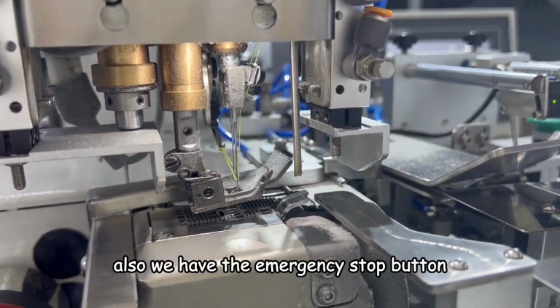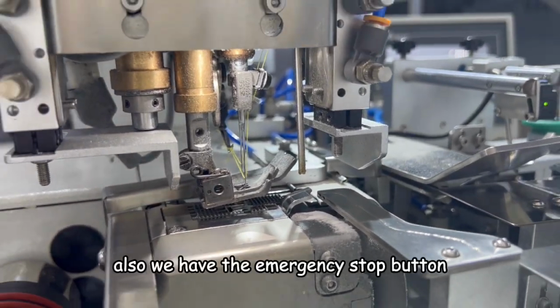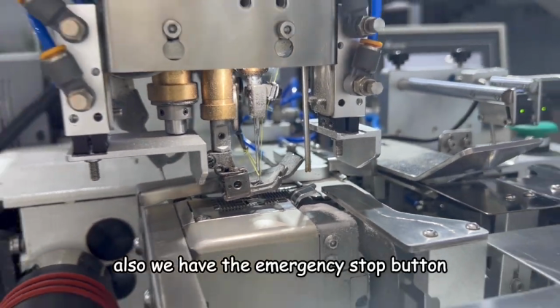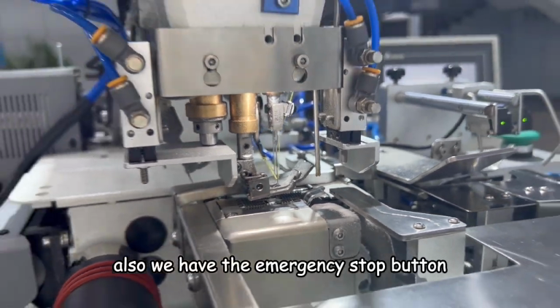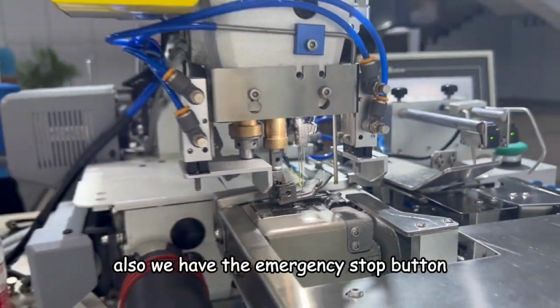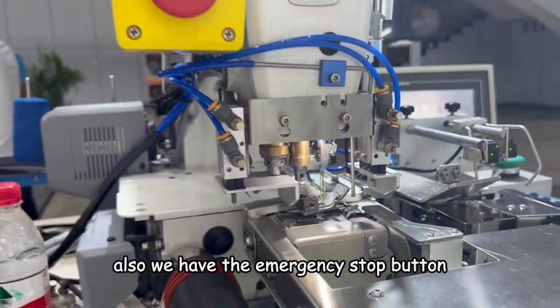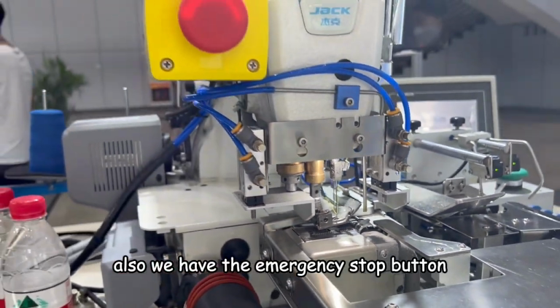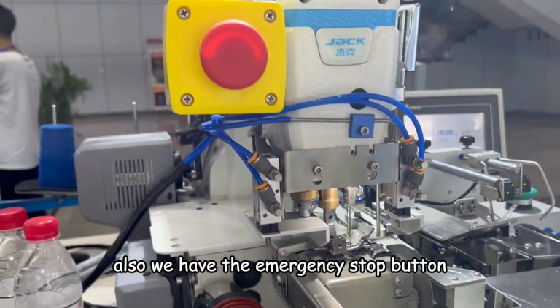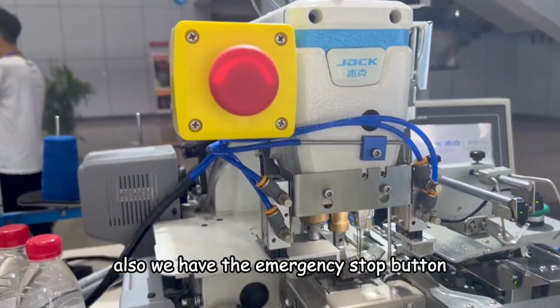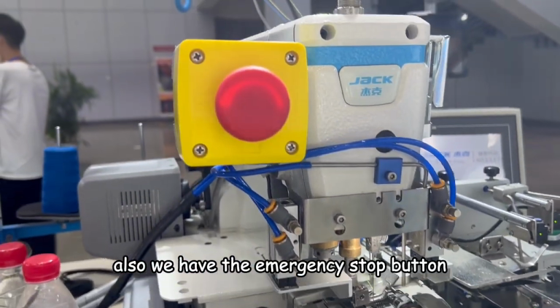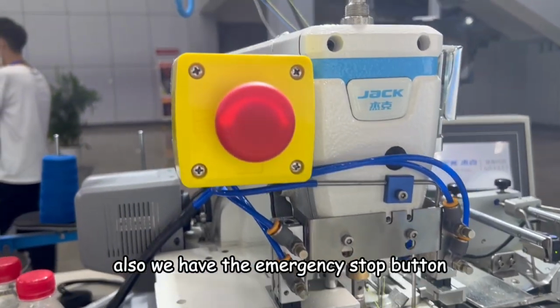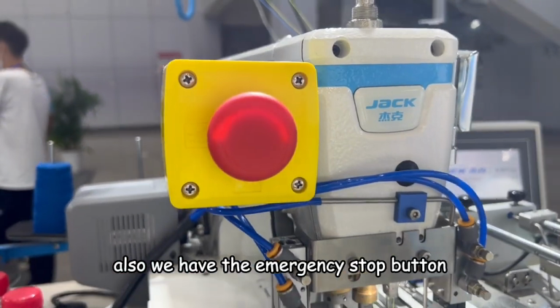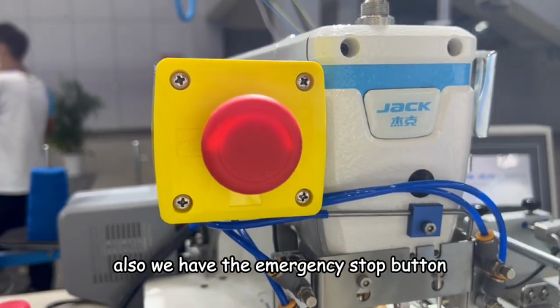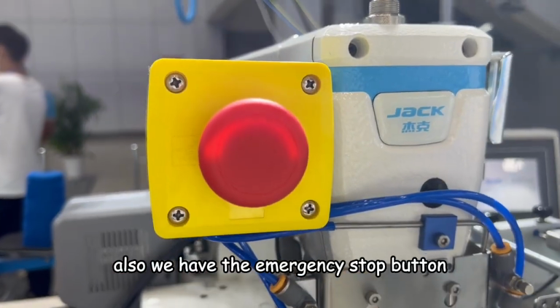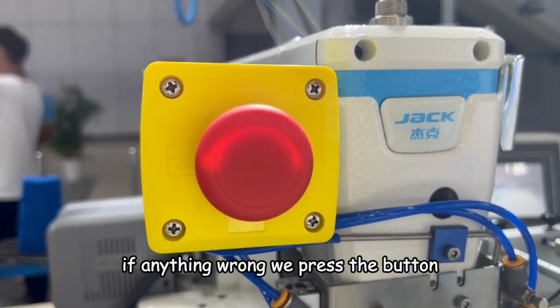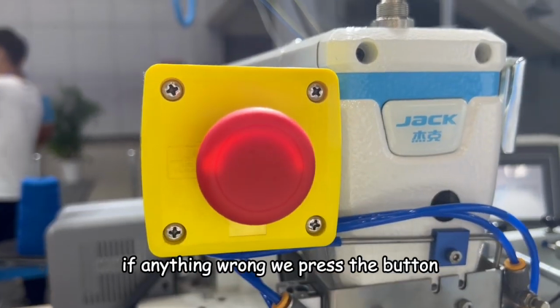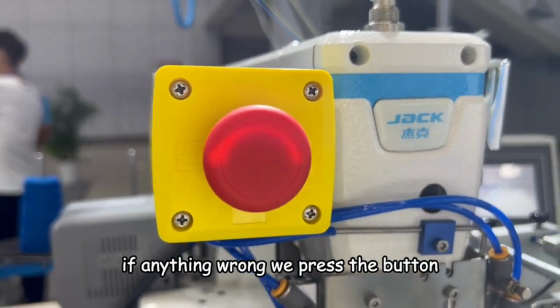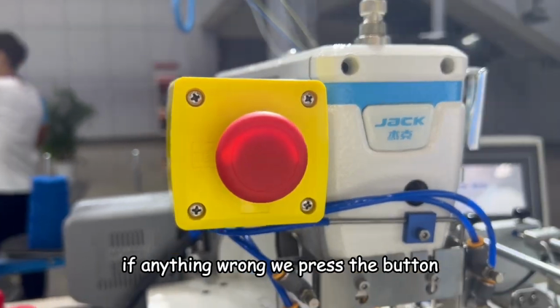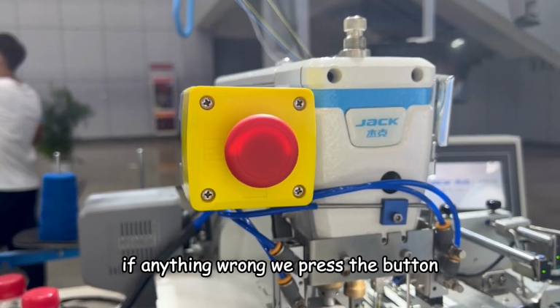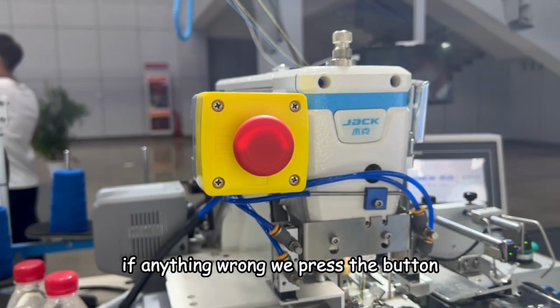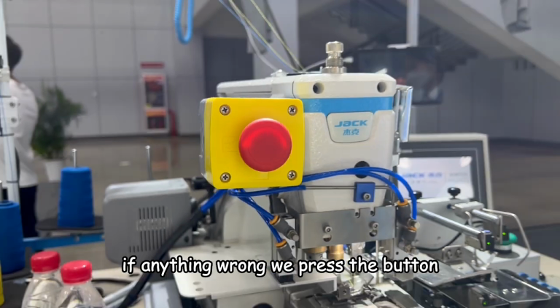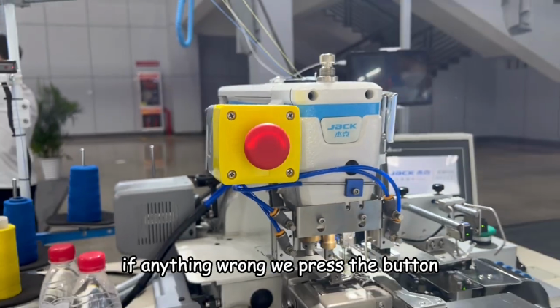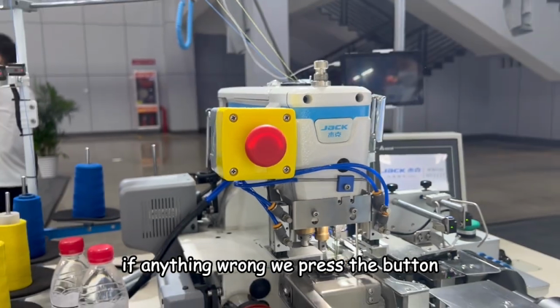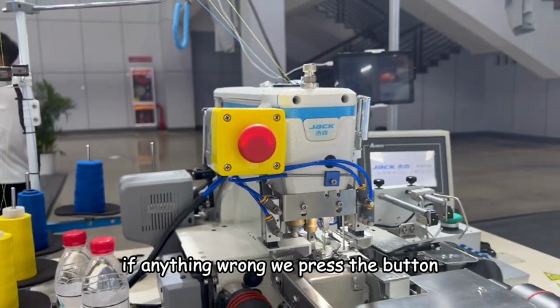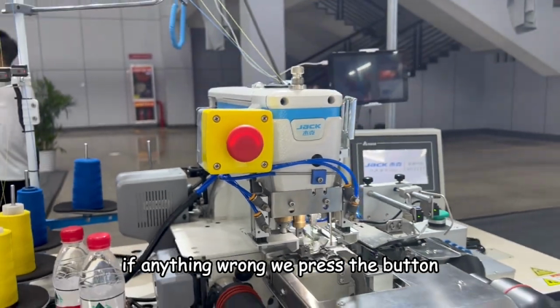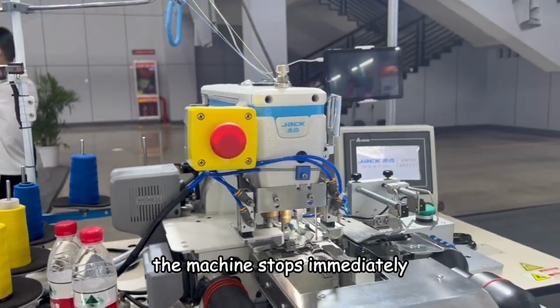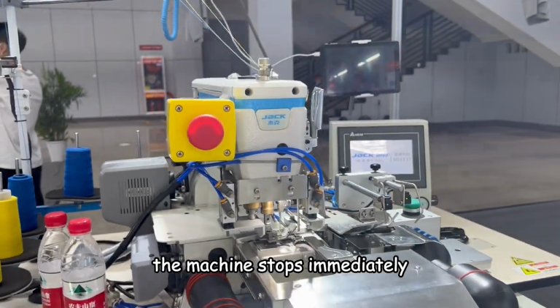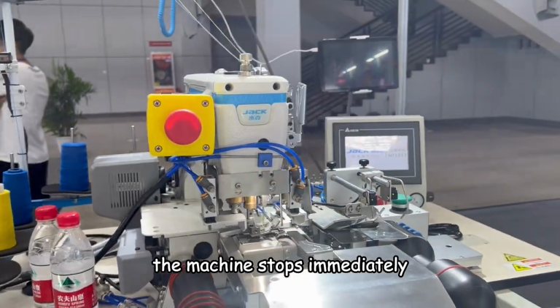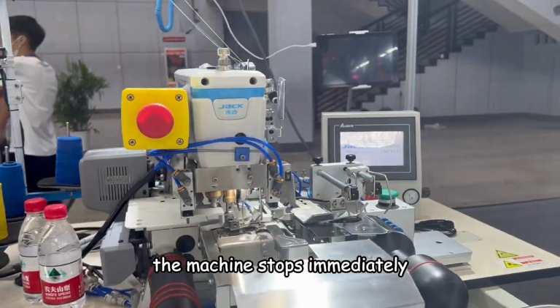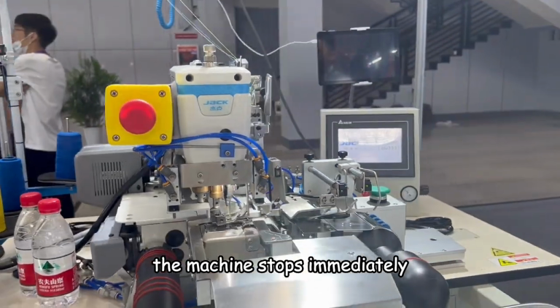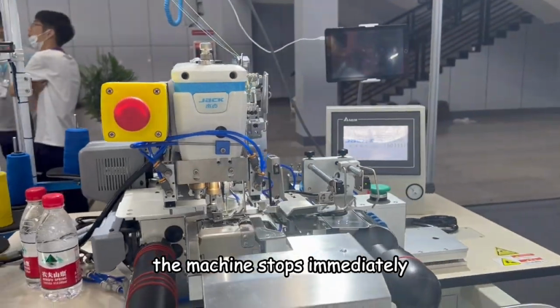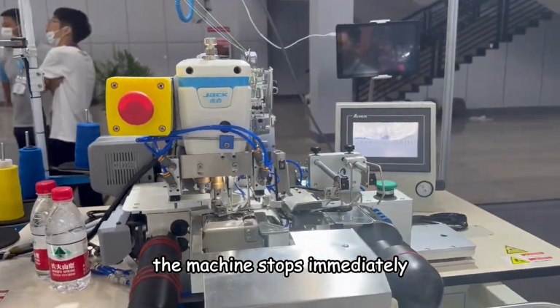Also, we have the emergency stop button. If anything goes wrong, we press the button and the machine stops immediately.